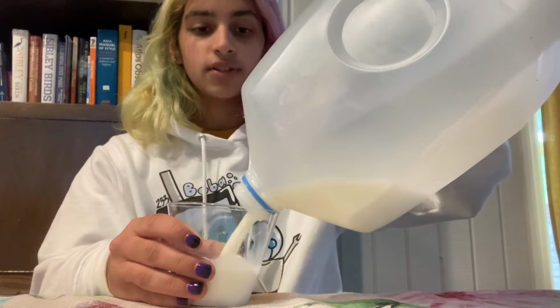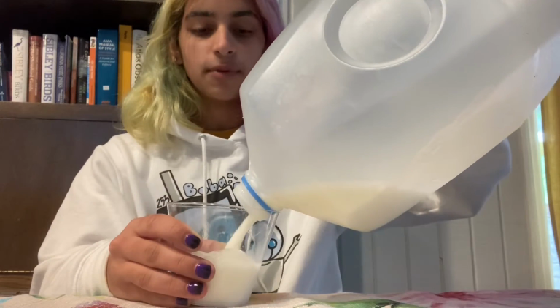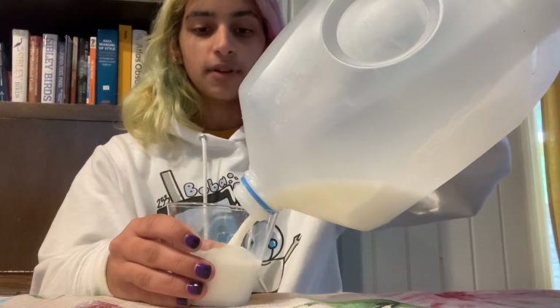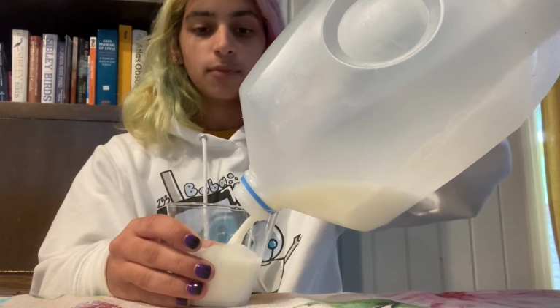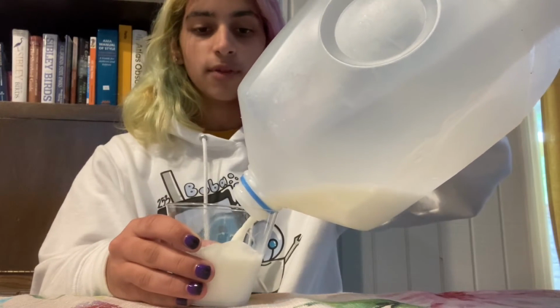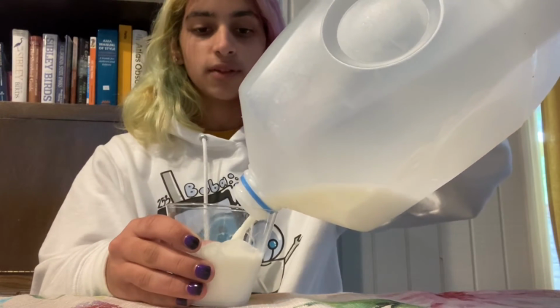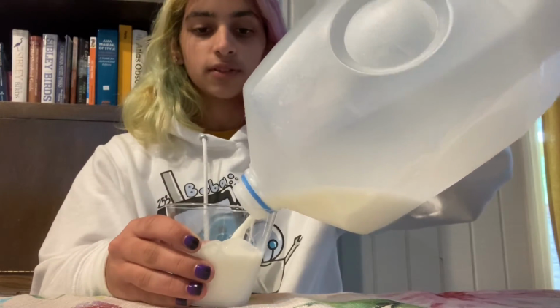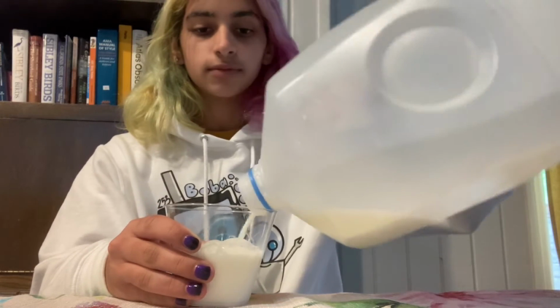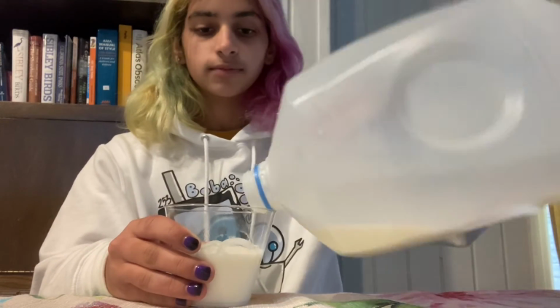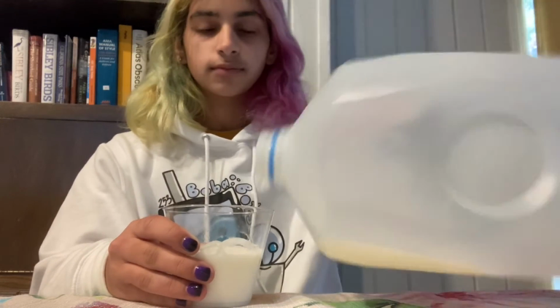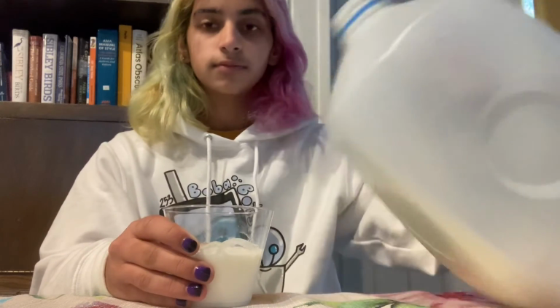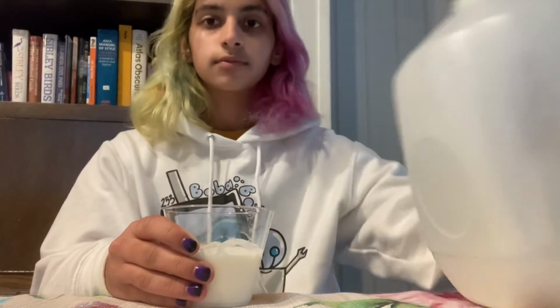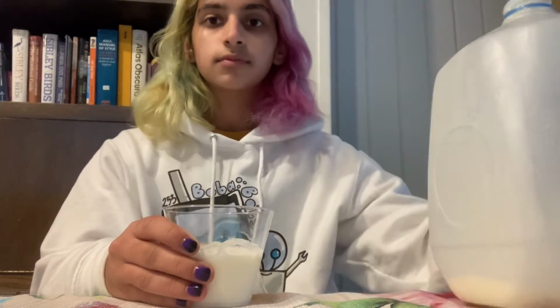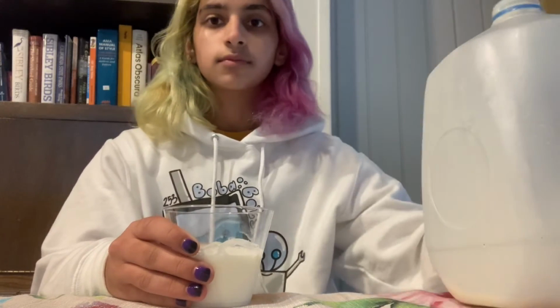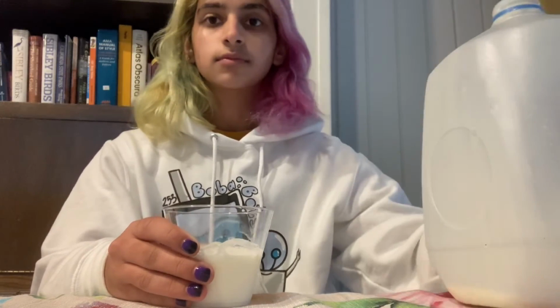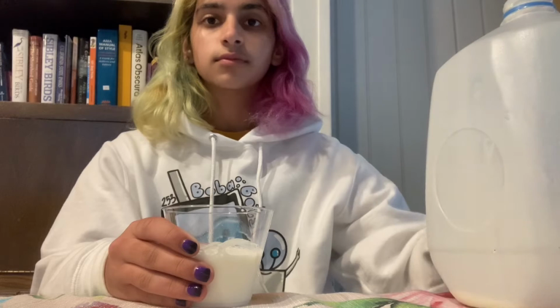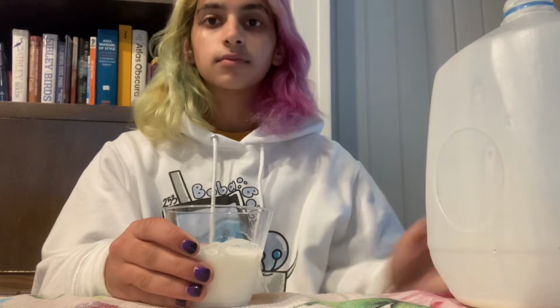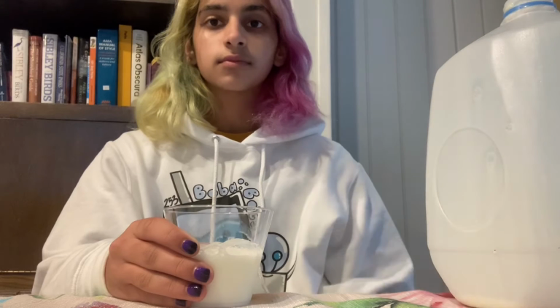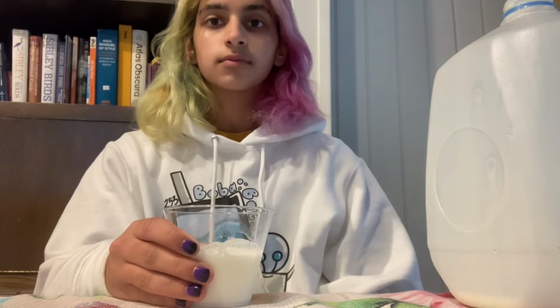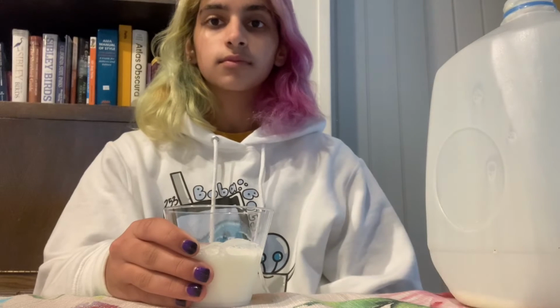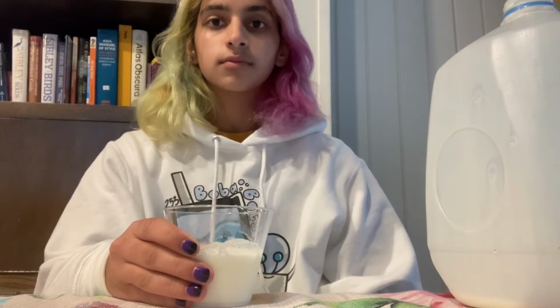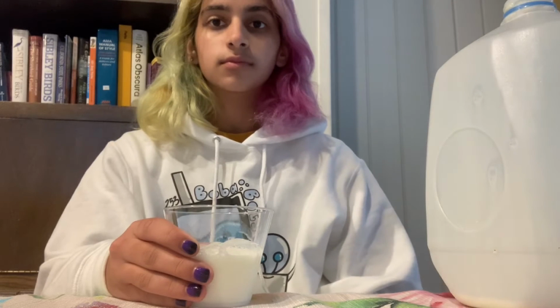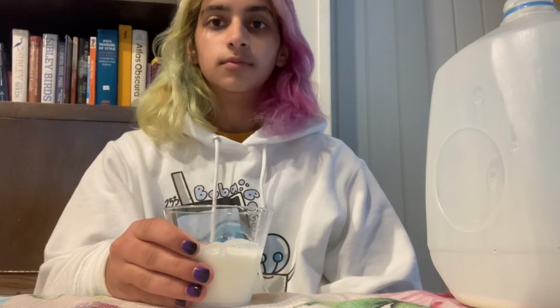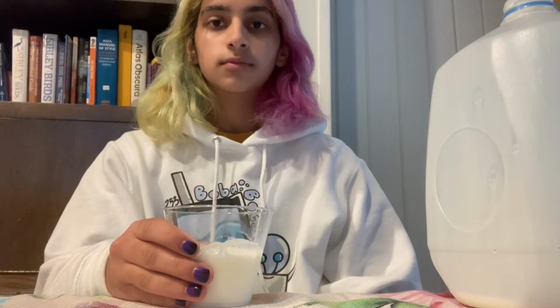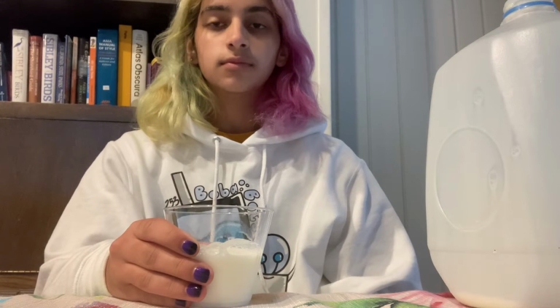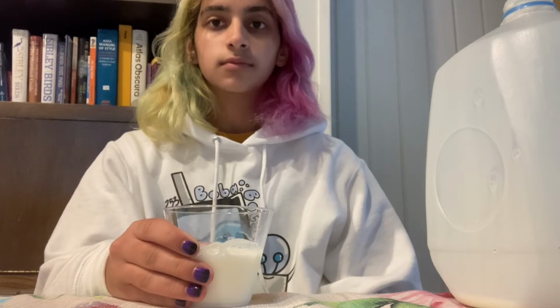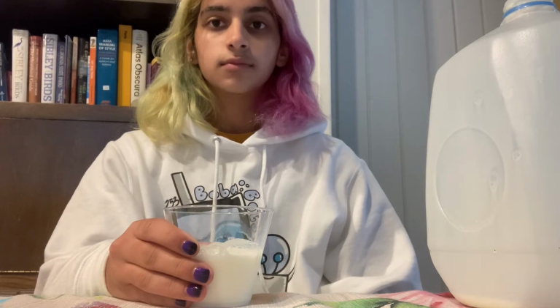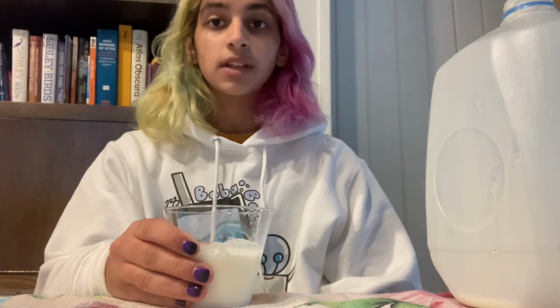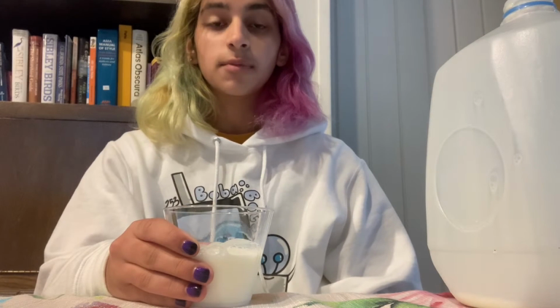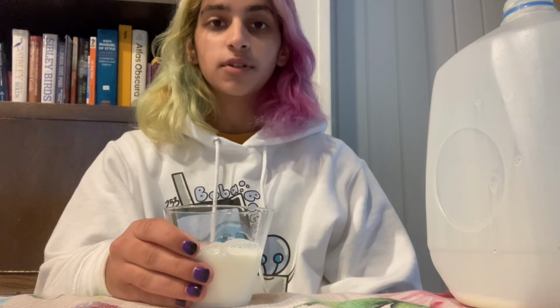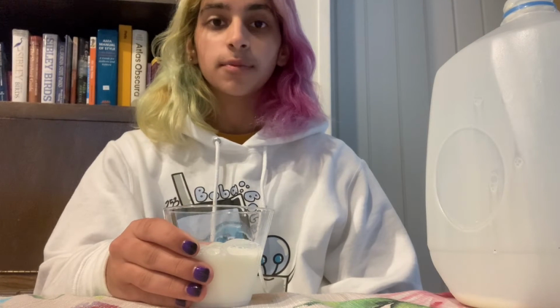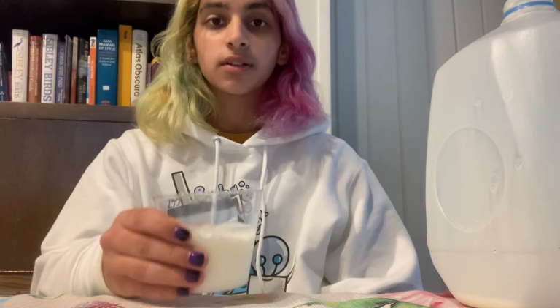Step three, pour the milk. Now you may drink your milk.